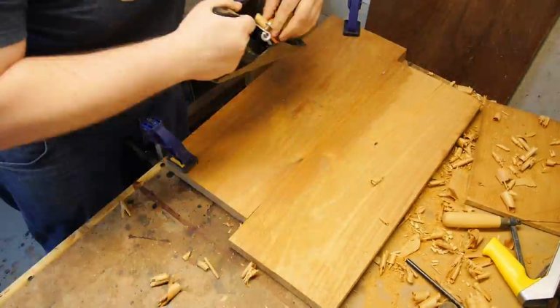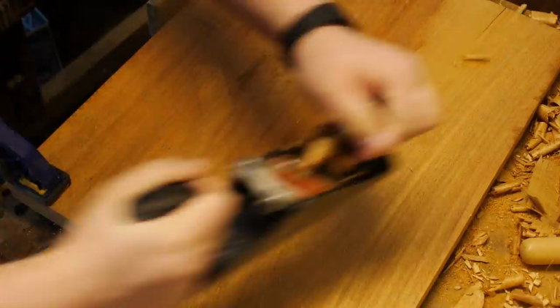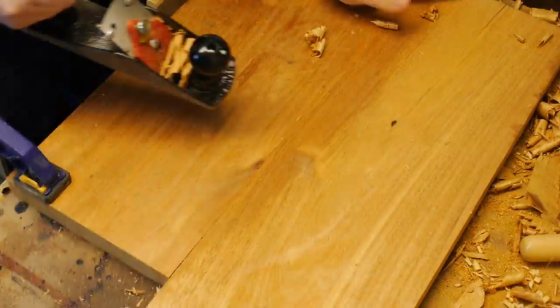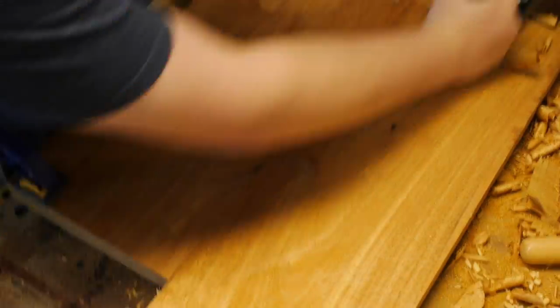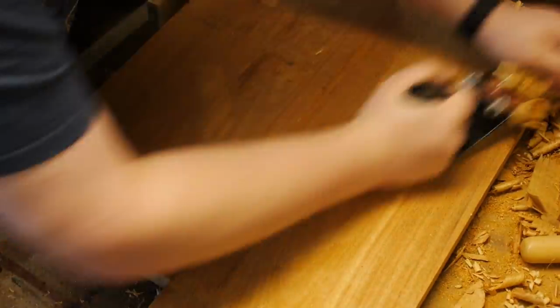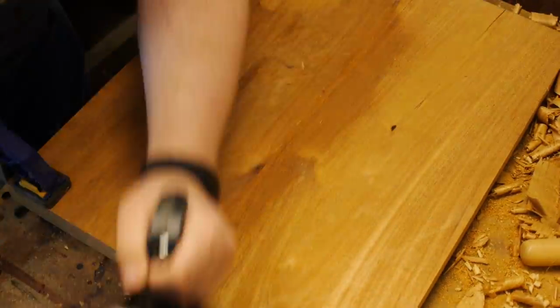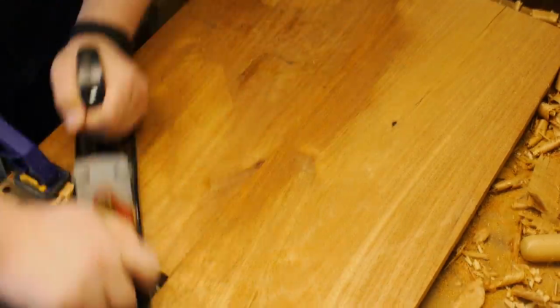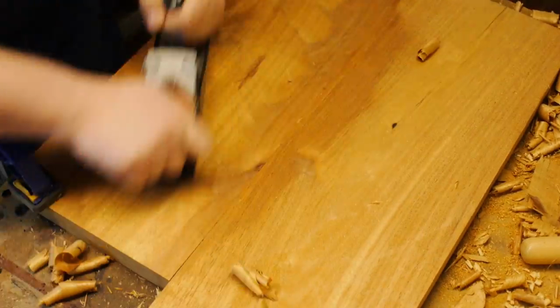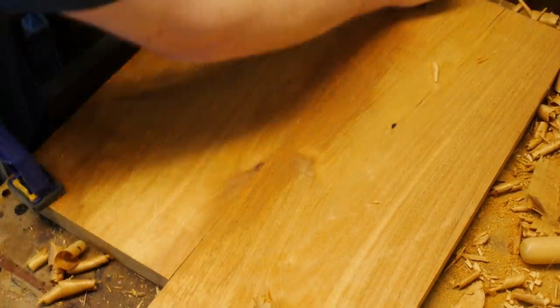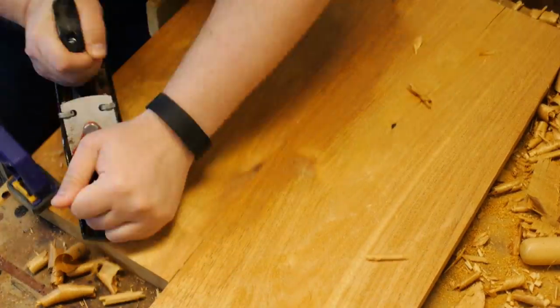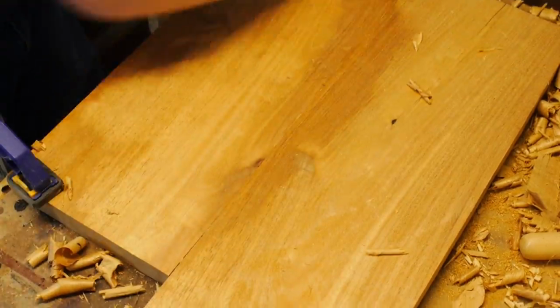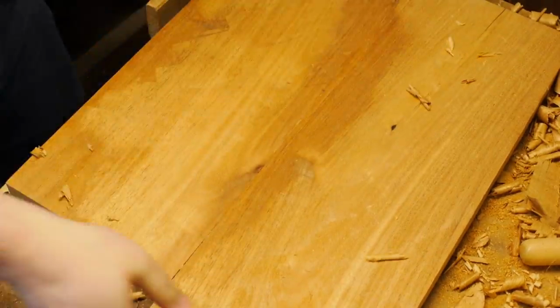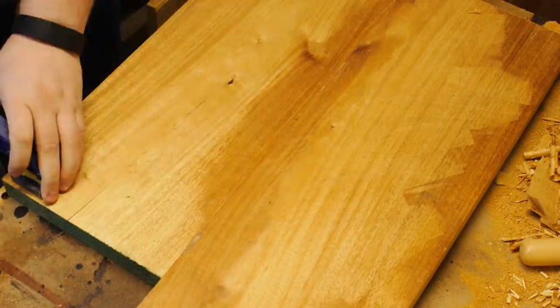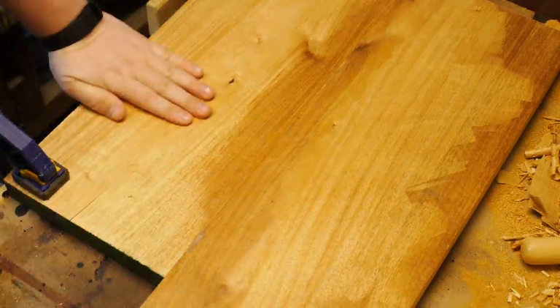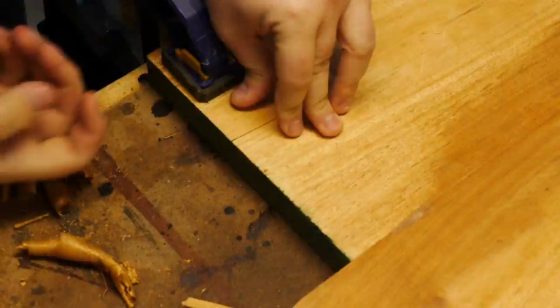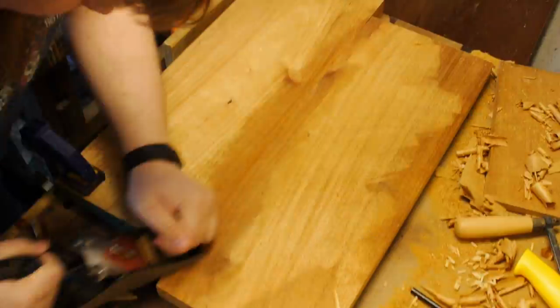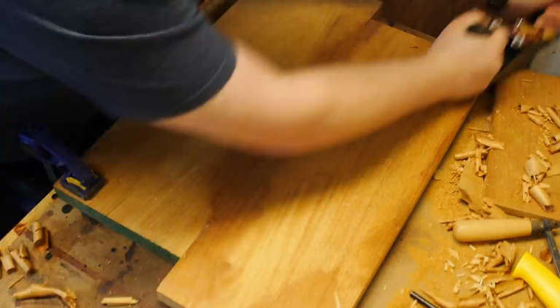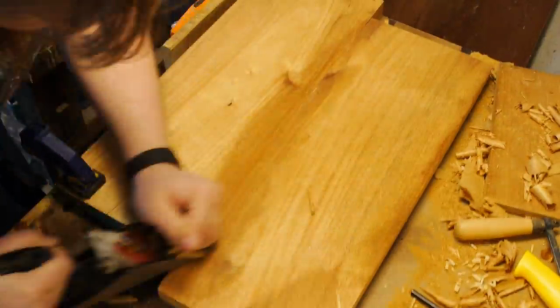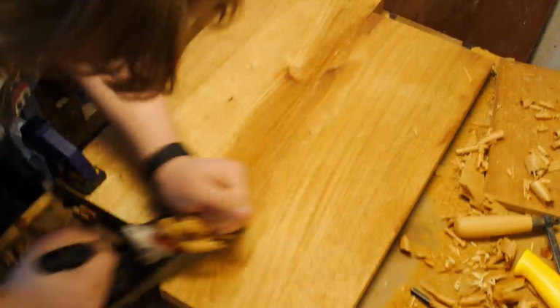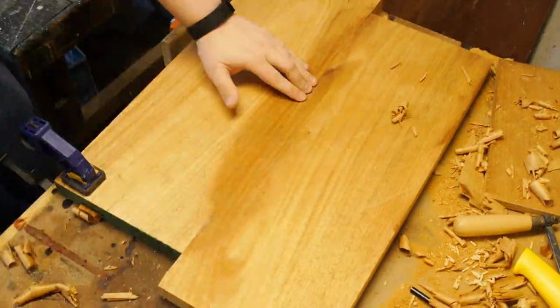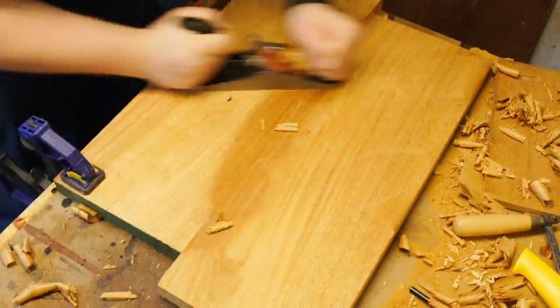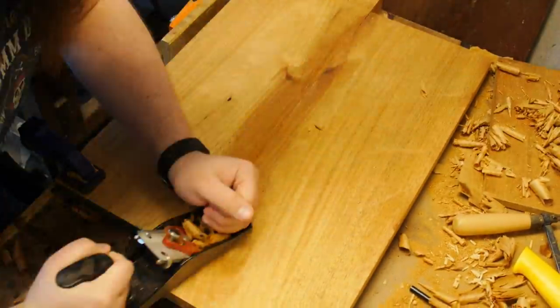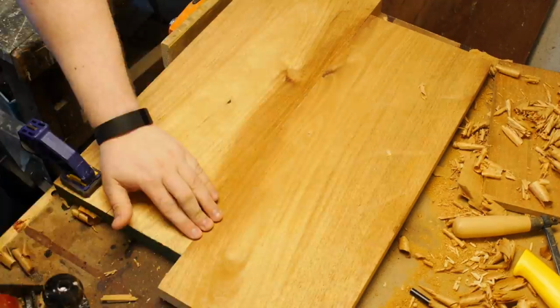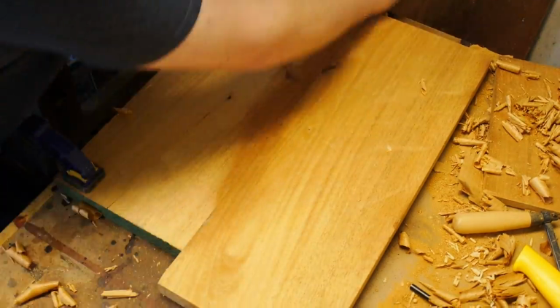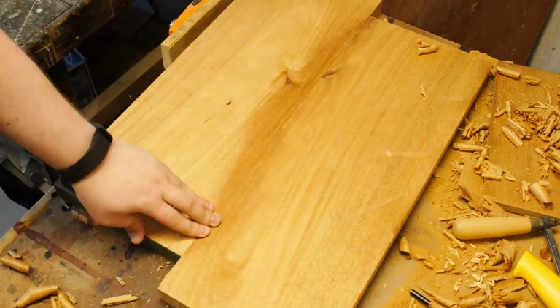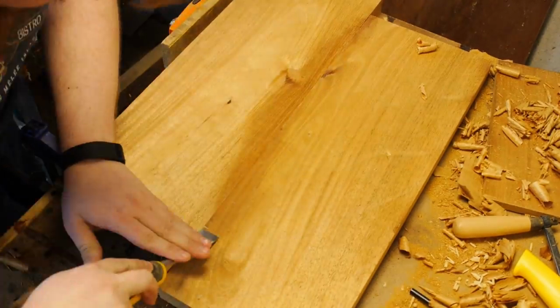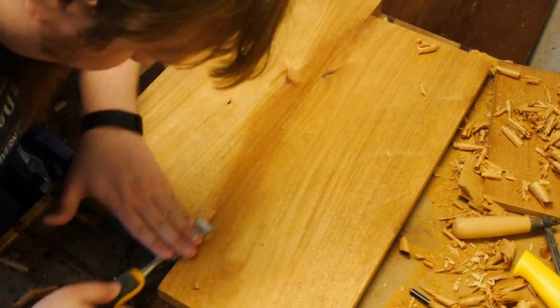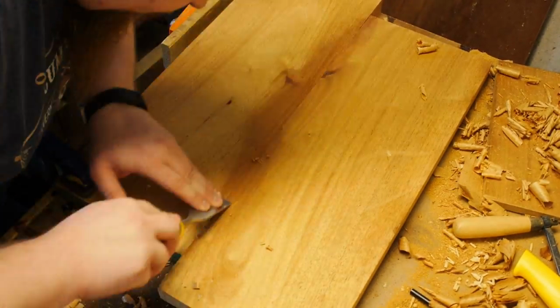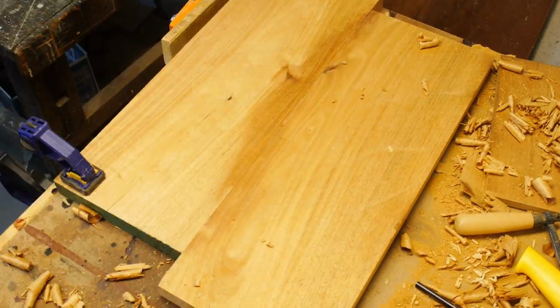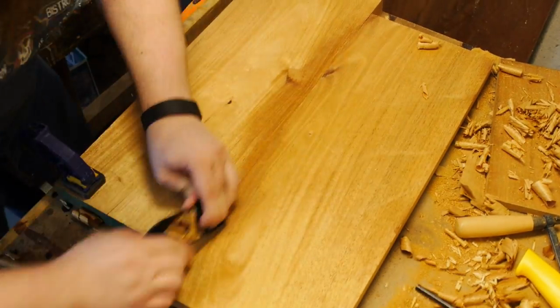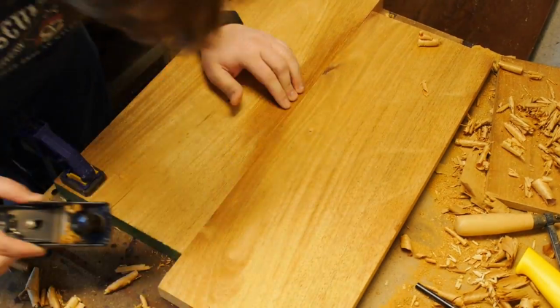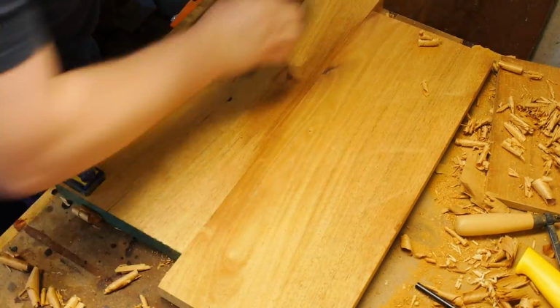After it dries, I'll plane the back so that it's fairly flat, at least at the center joint, and remove any excess glue.